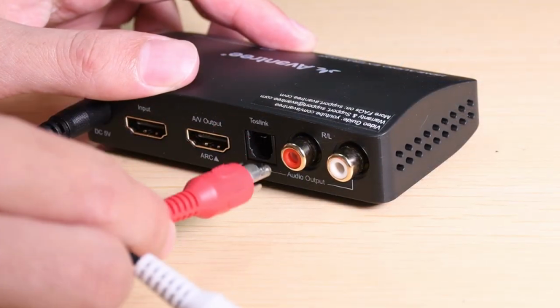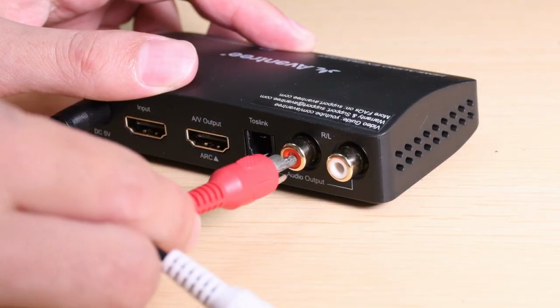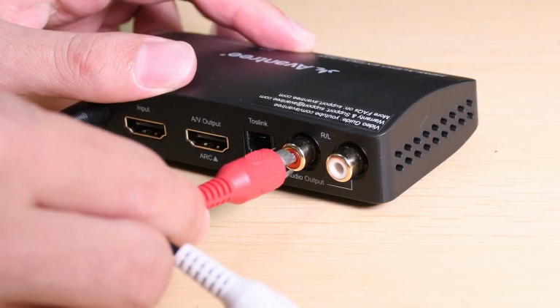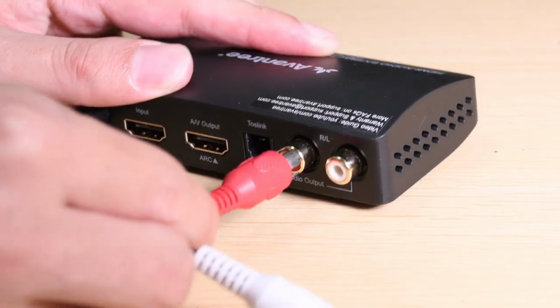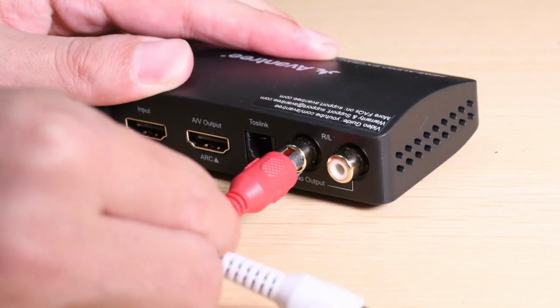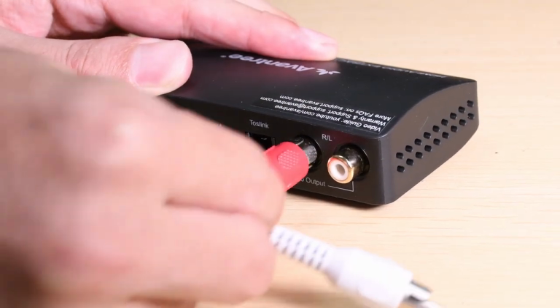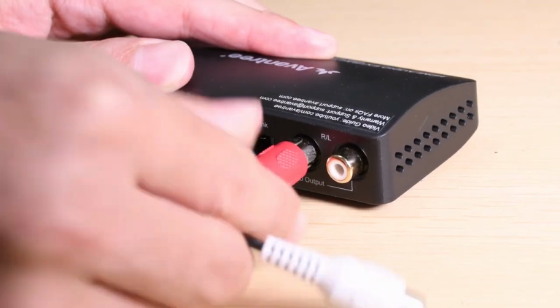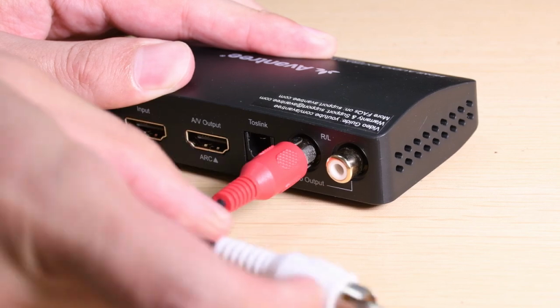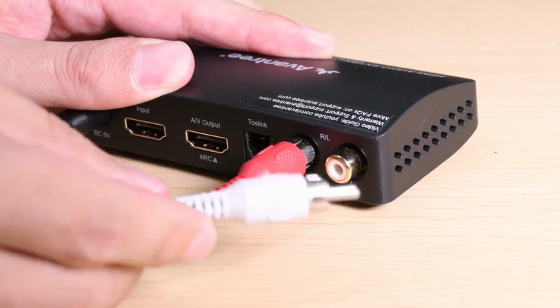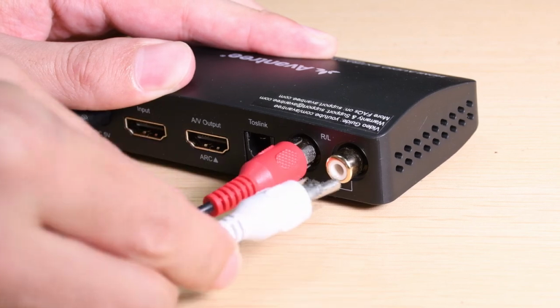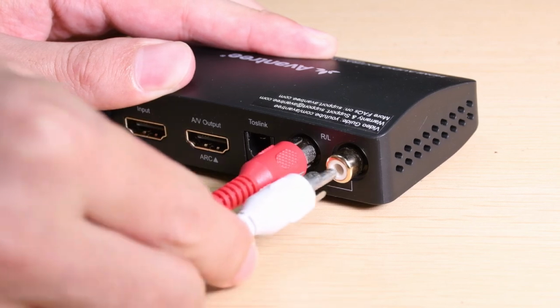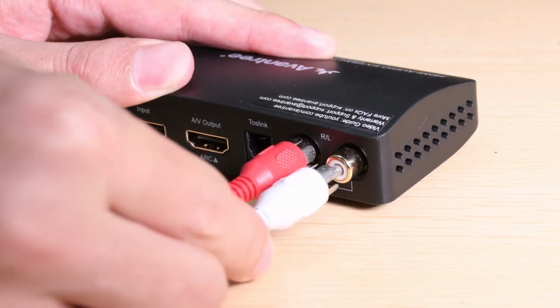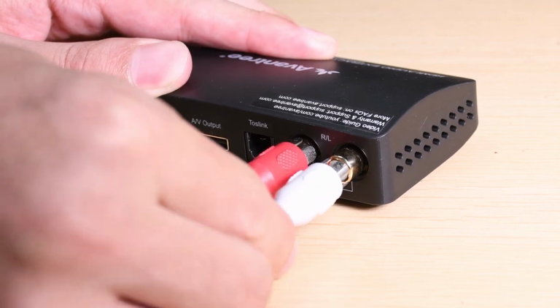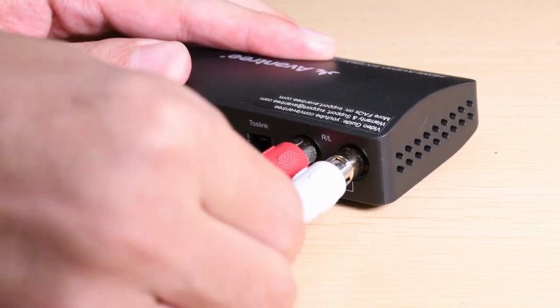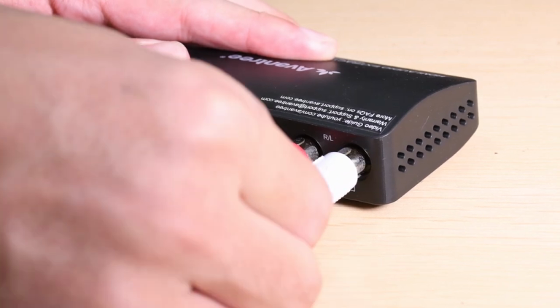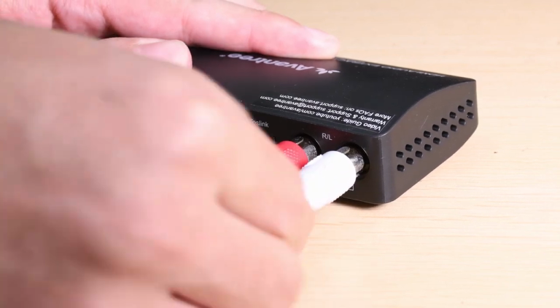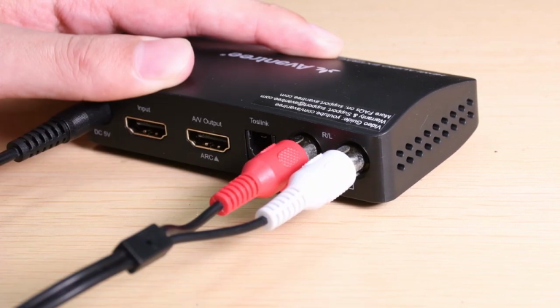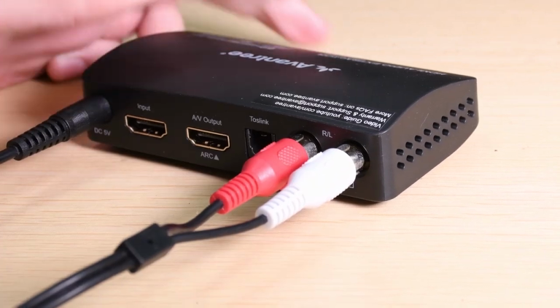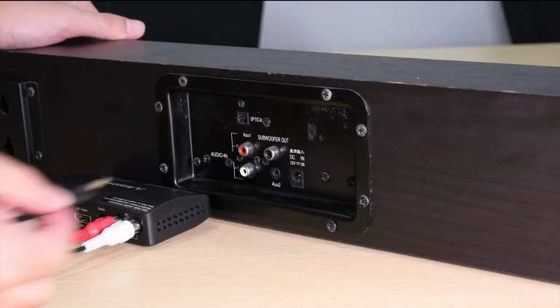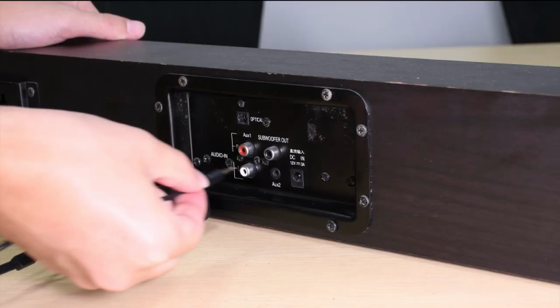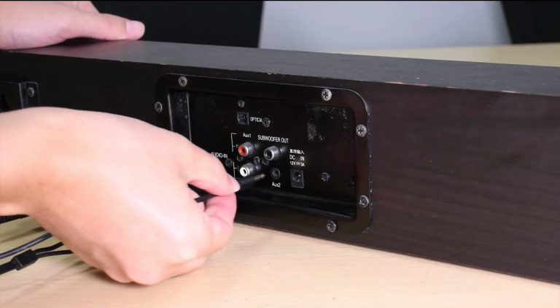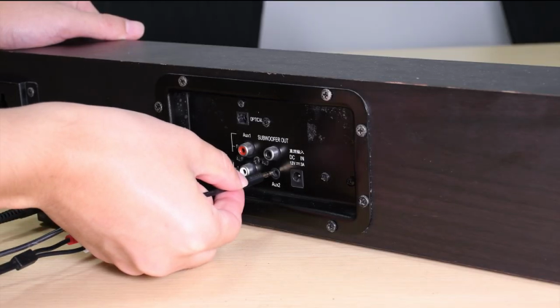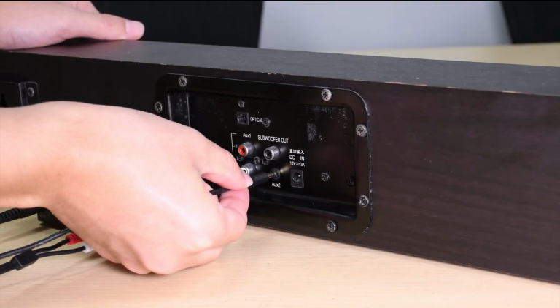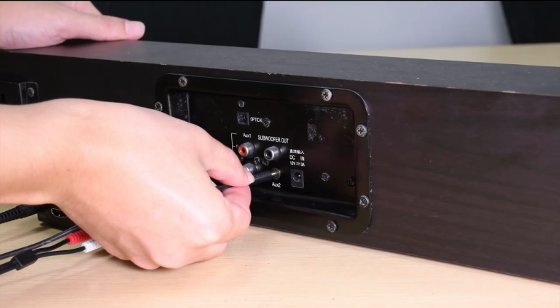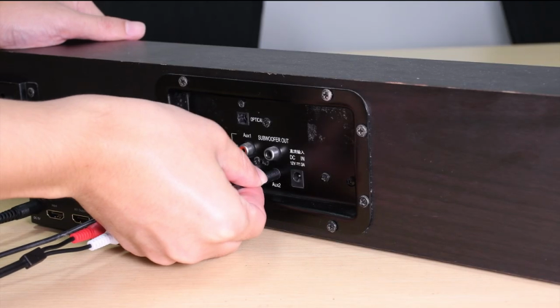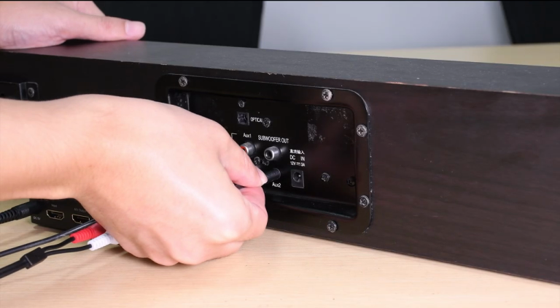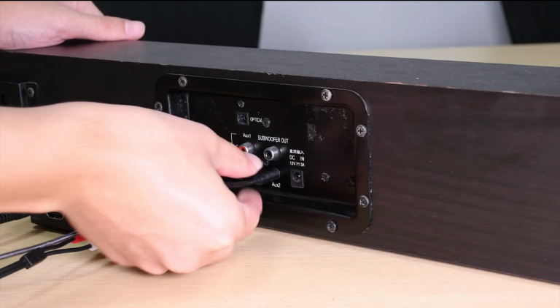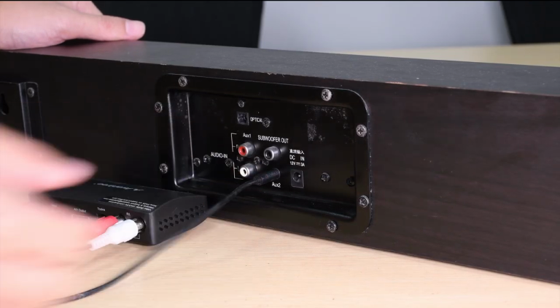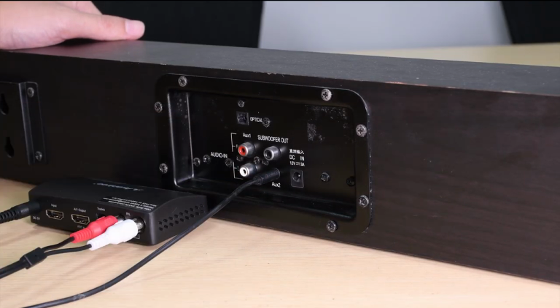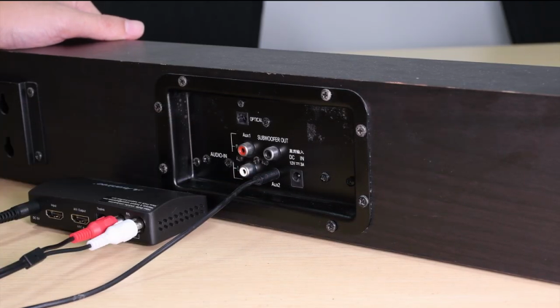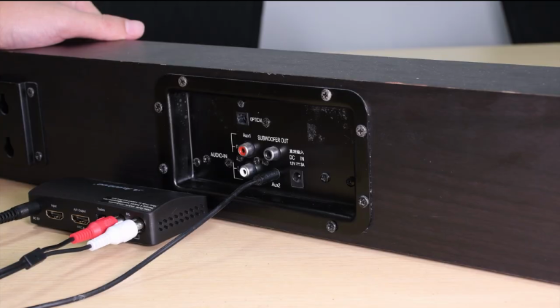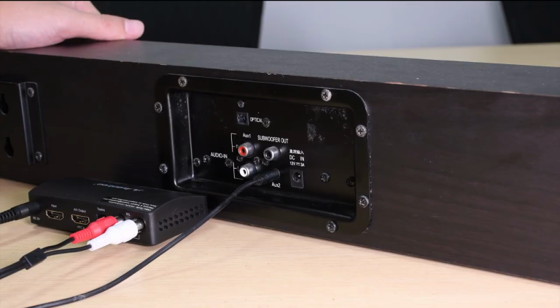Finally, plug your speaker system into one of the audio output ports on Hack 04, and you should be good to go.